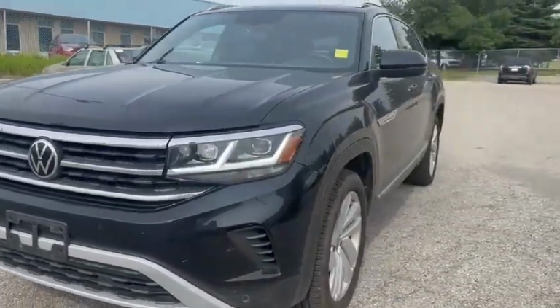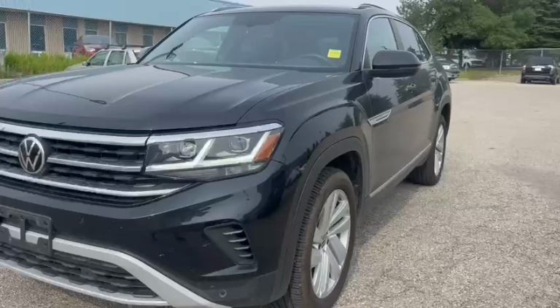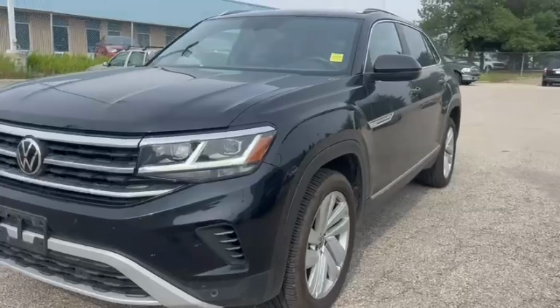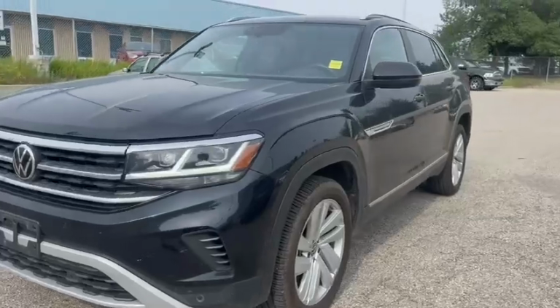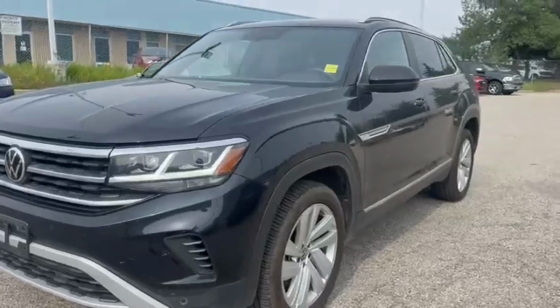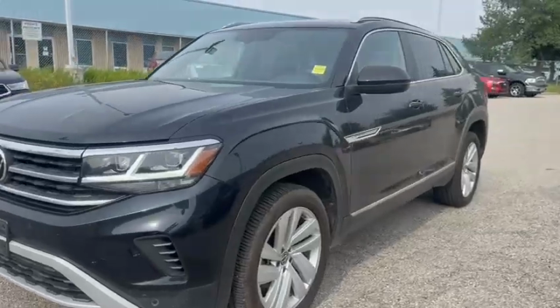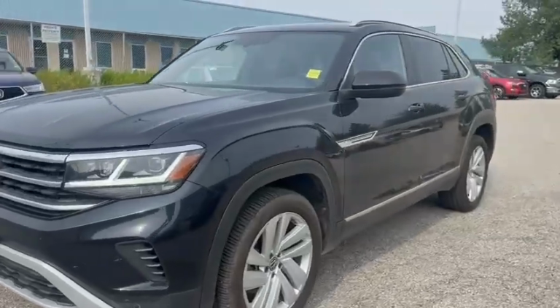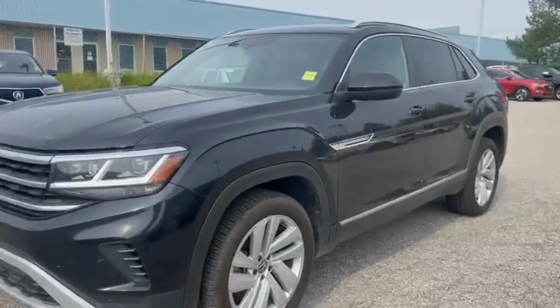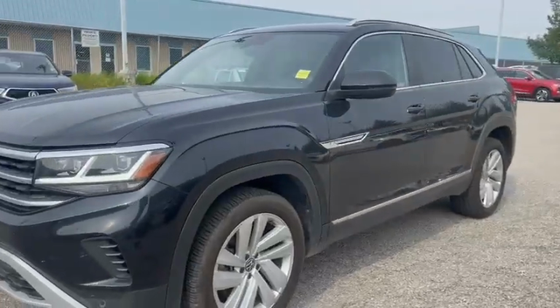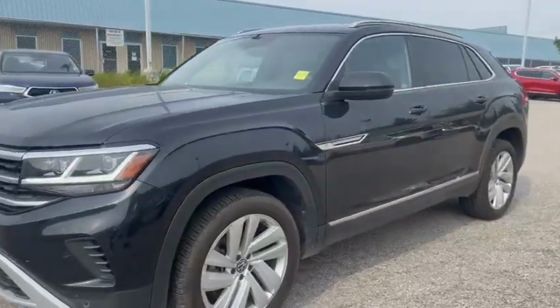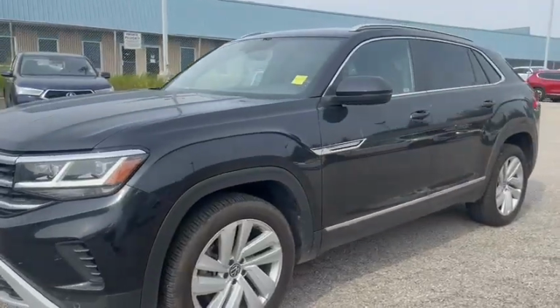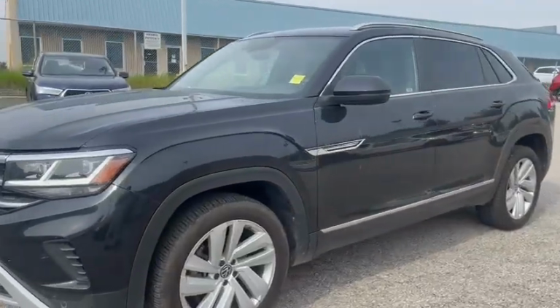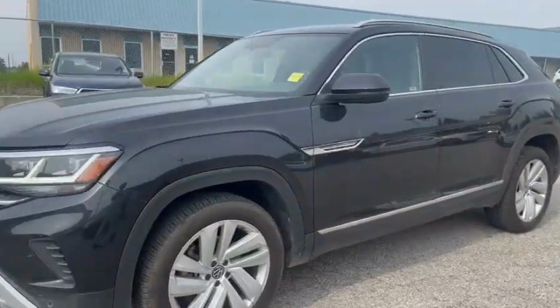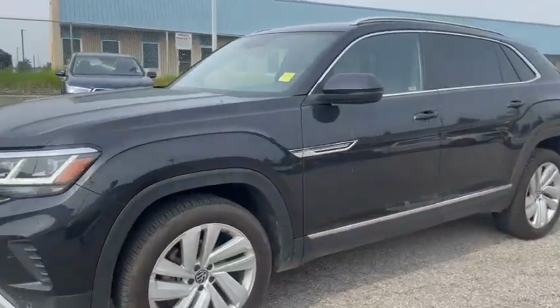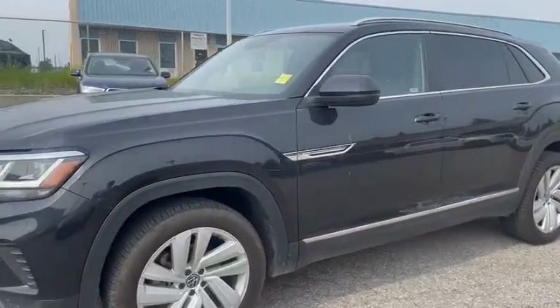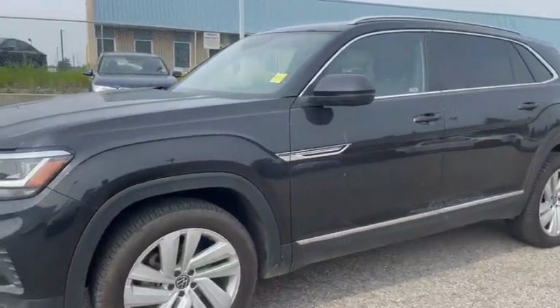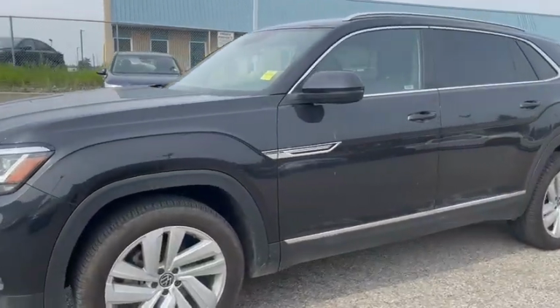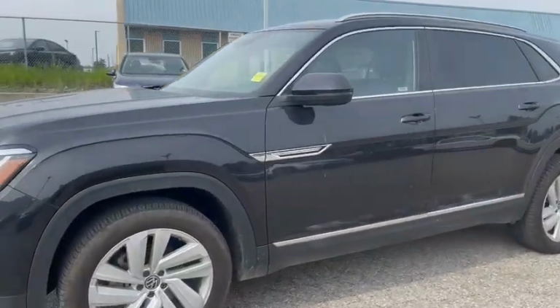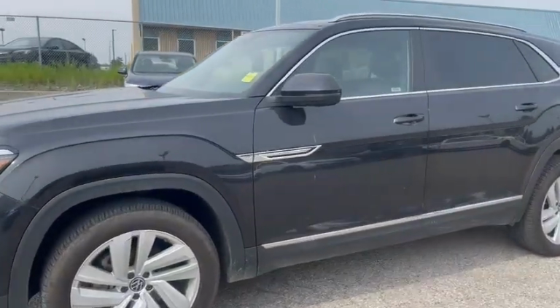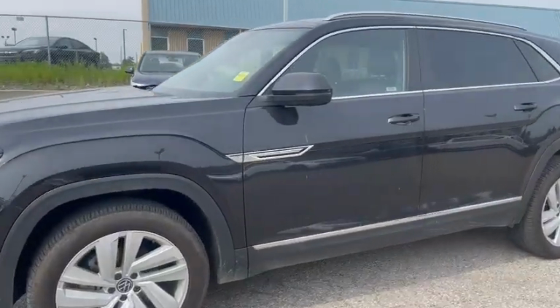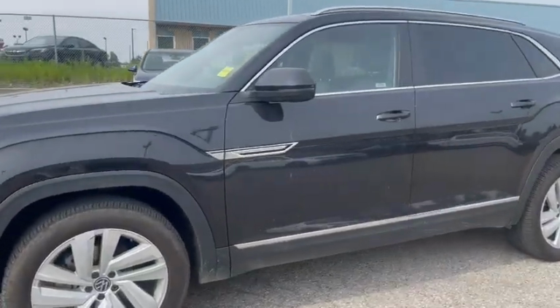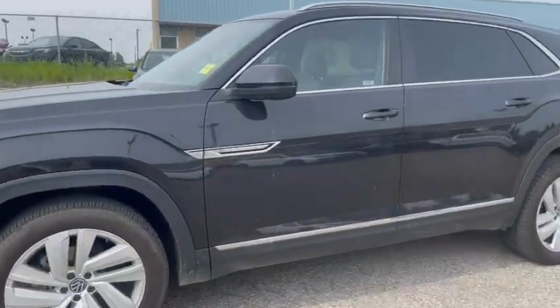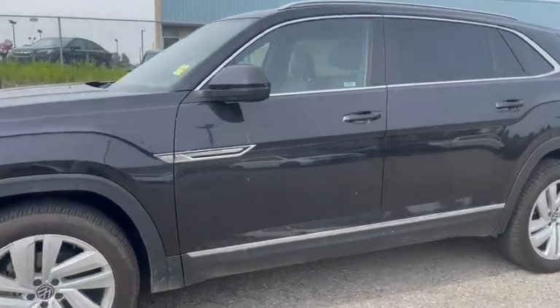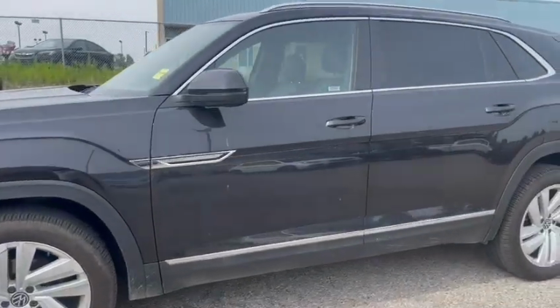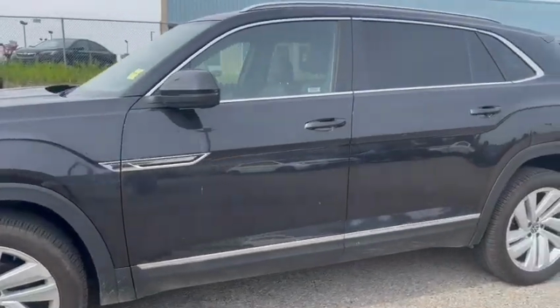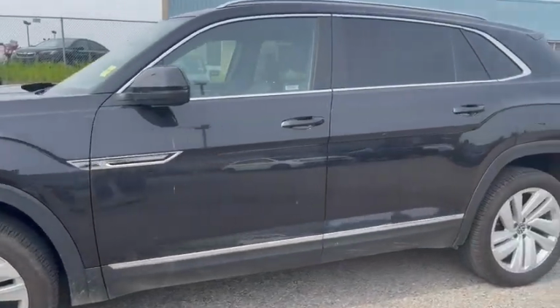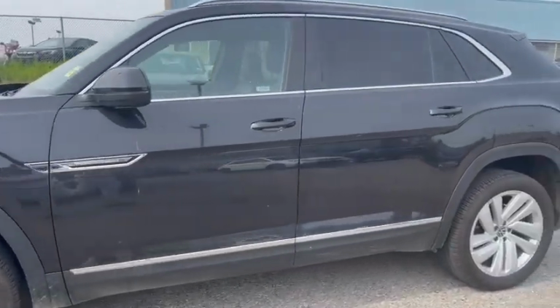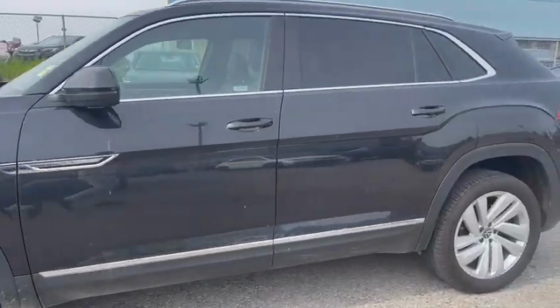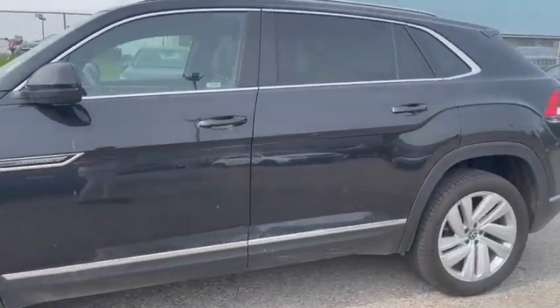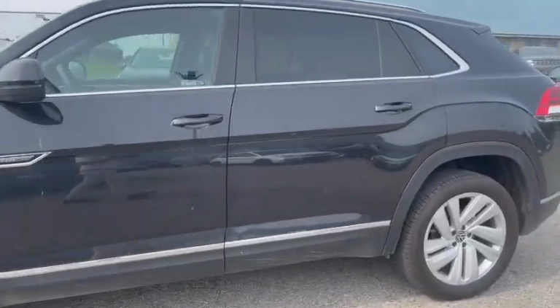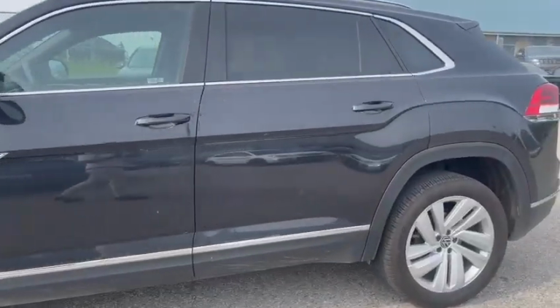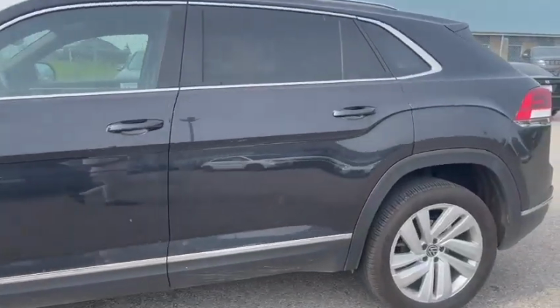On to the side of the vehicle, you got the Atlas Cross Sport badging right over there.